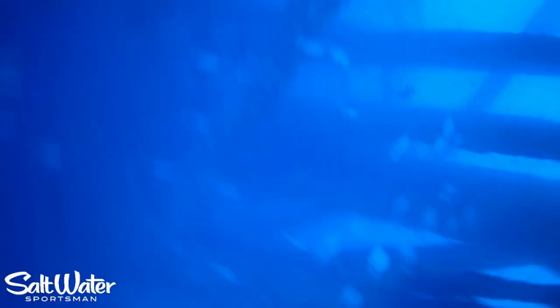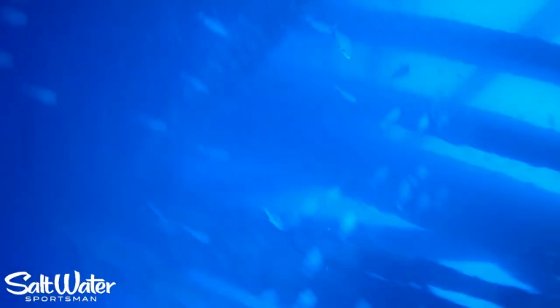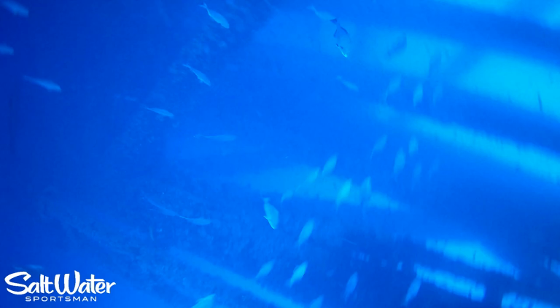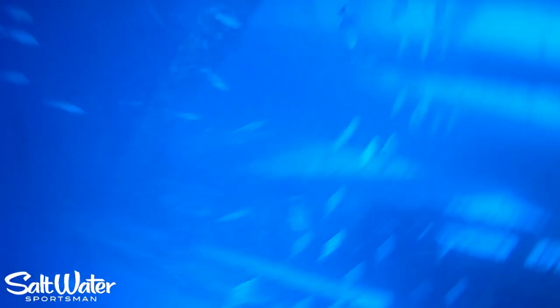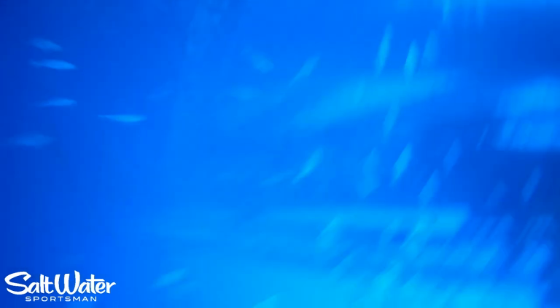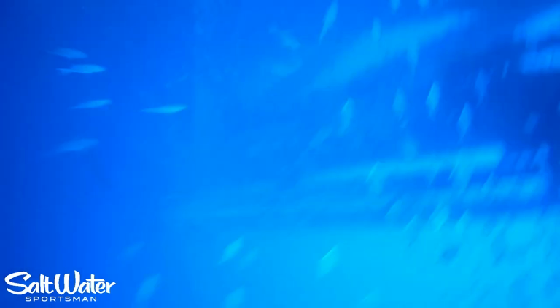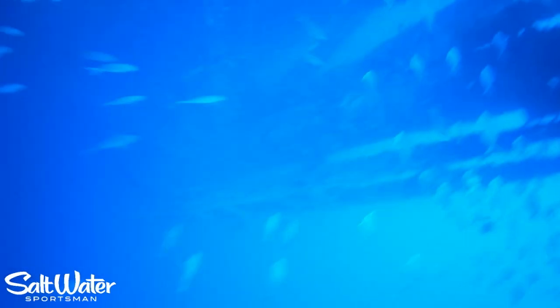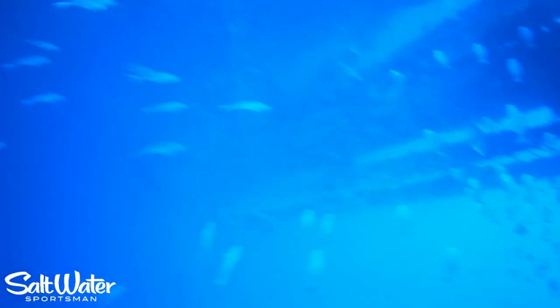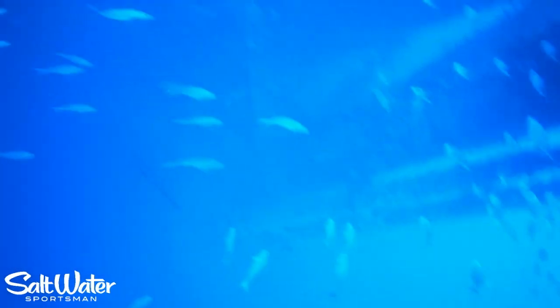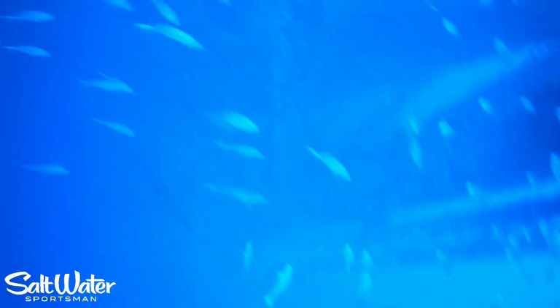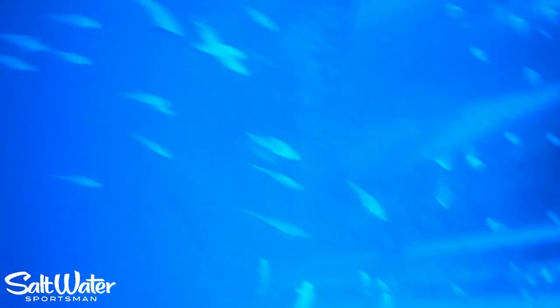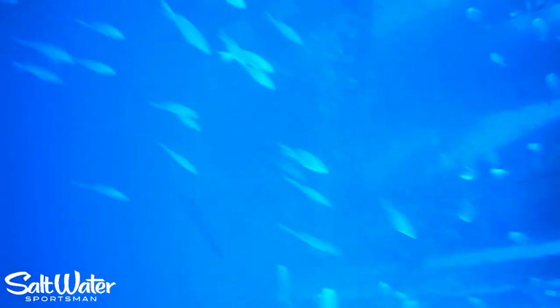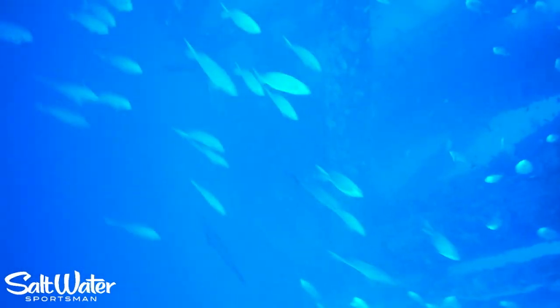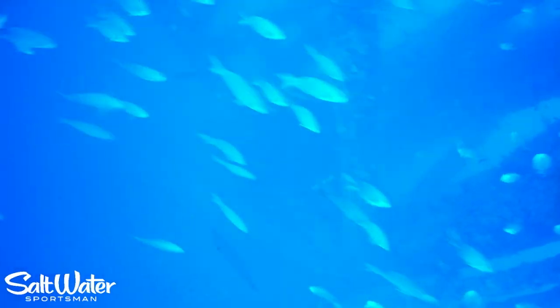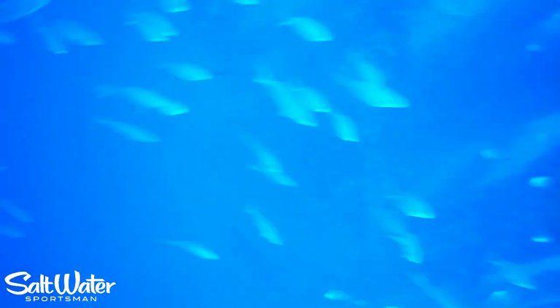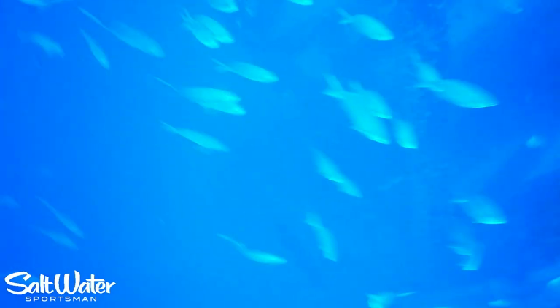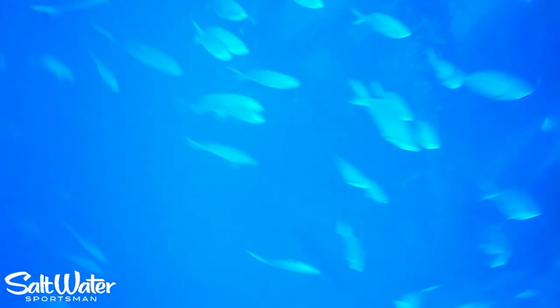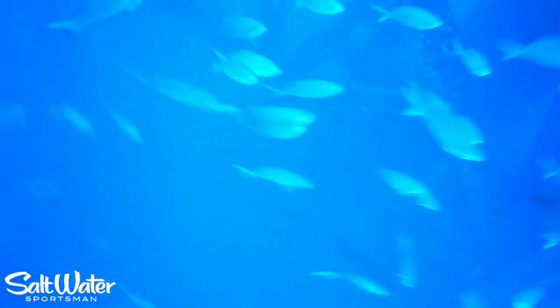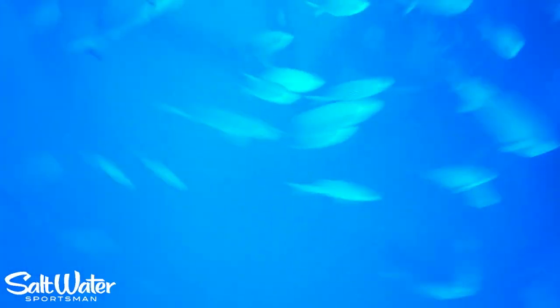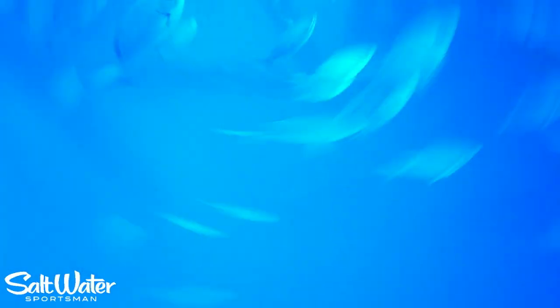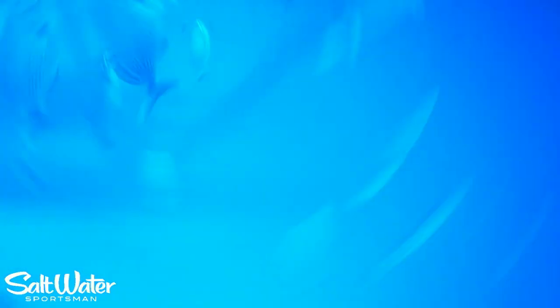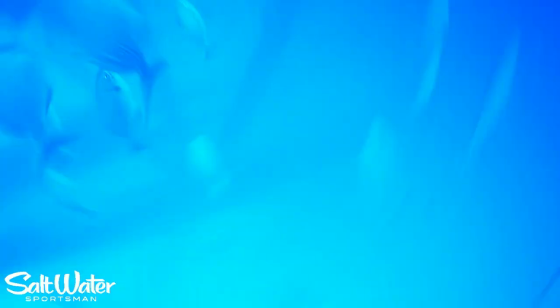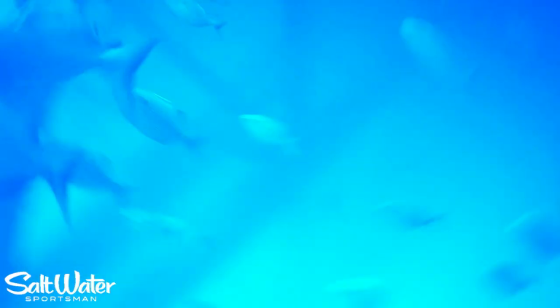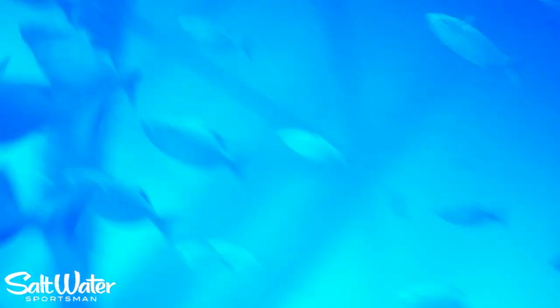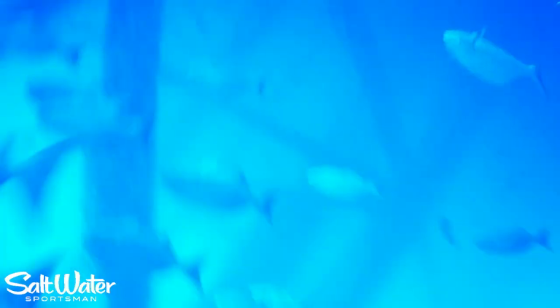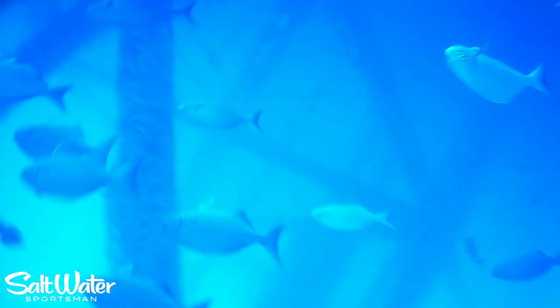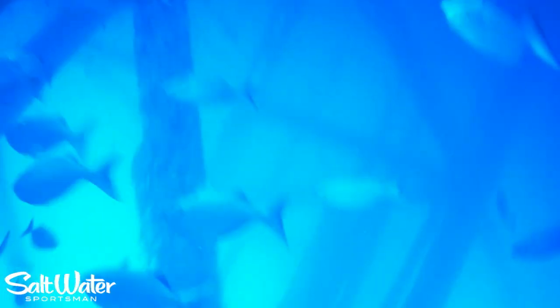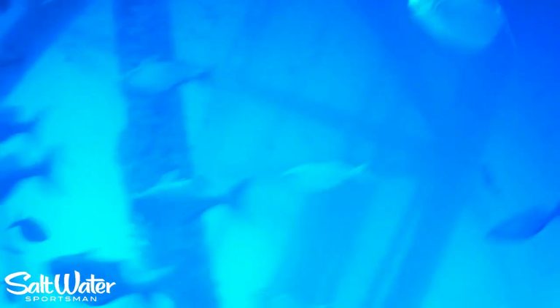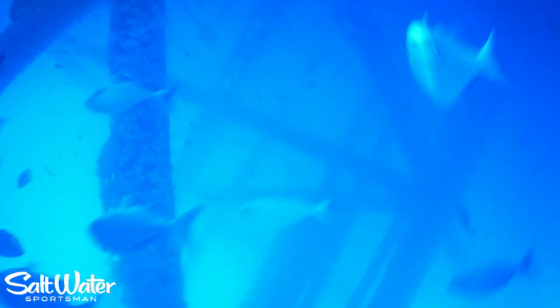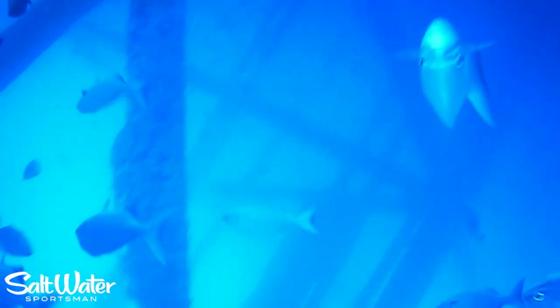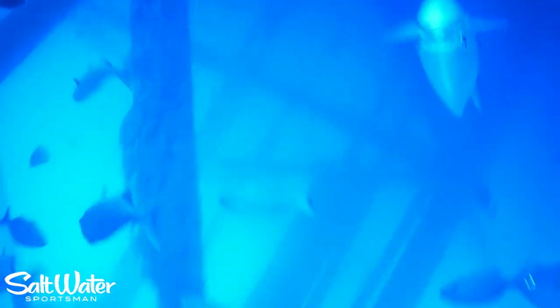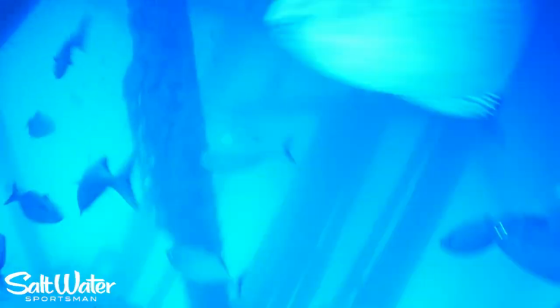I don't know what those are. I'm just going to admit I don't know a lot of the species of fish that we're going to see here.